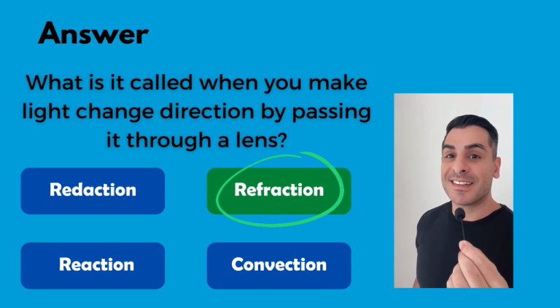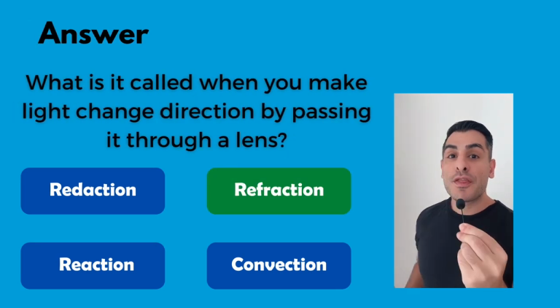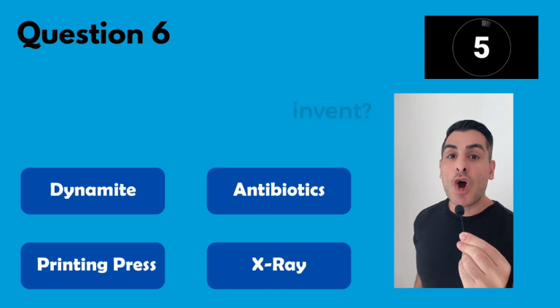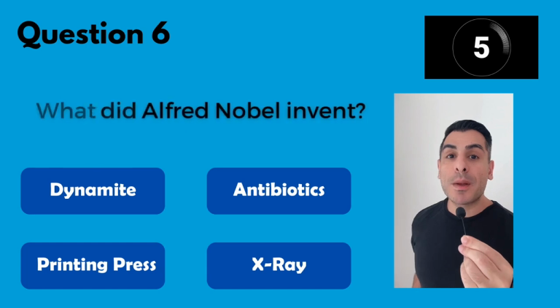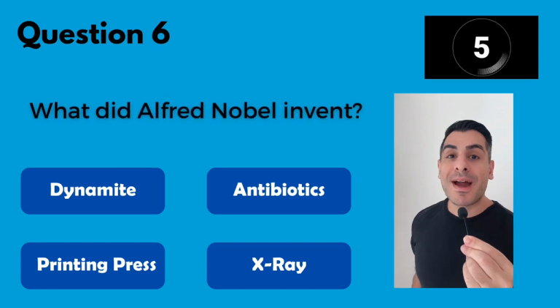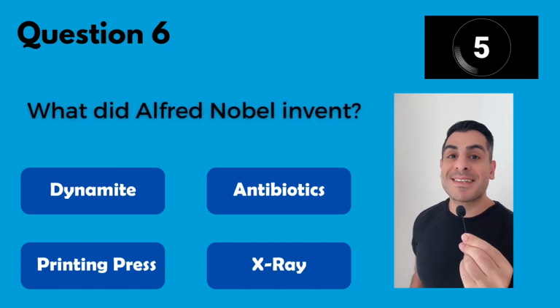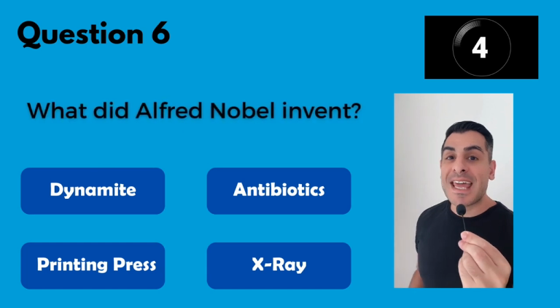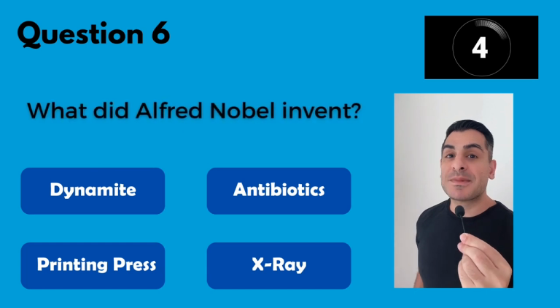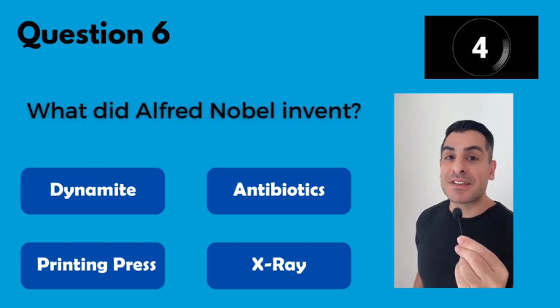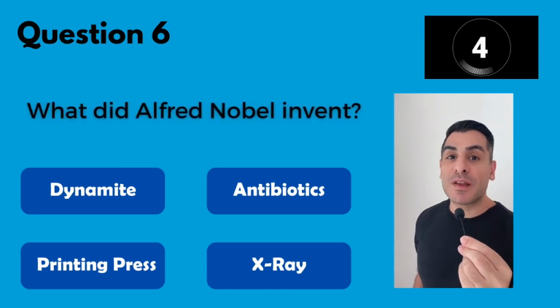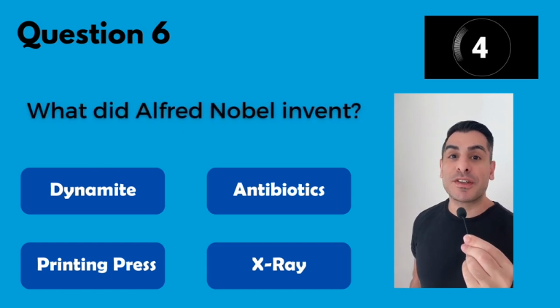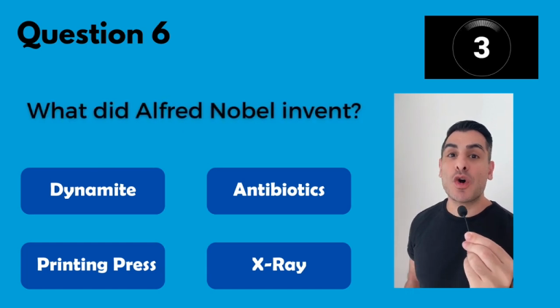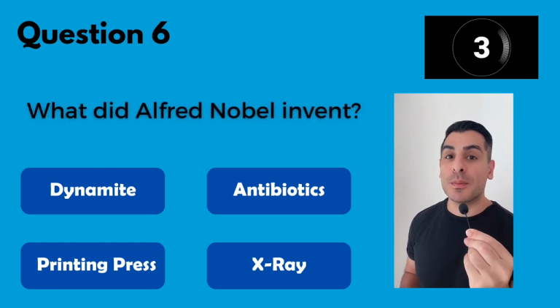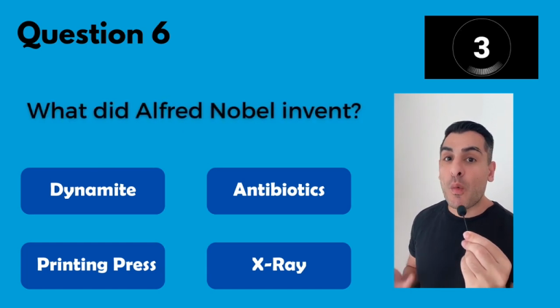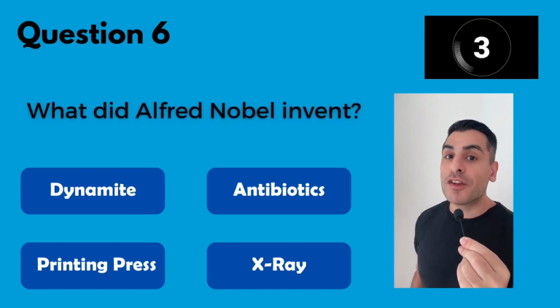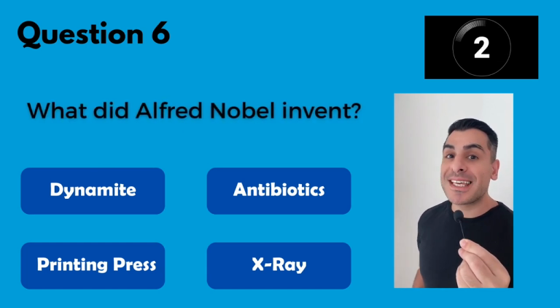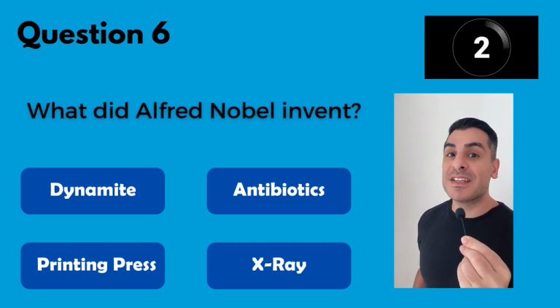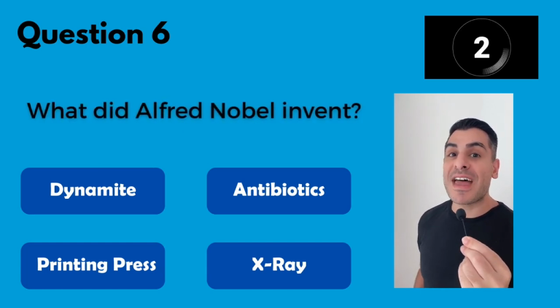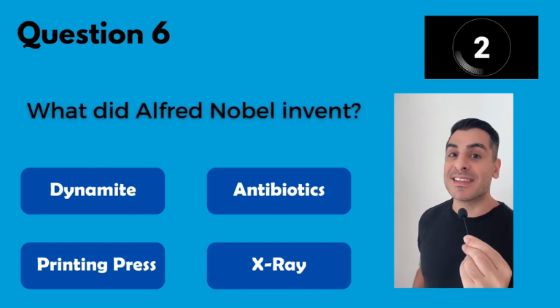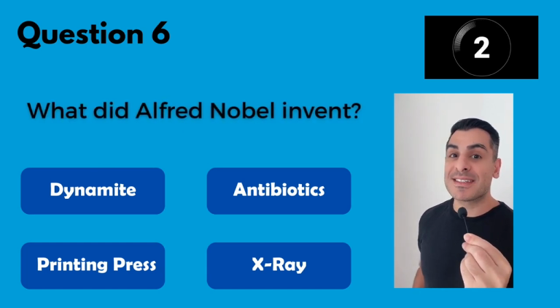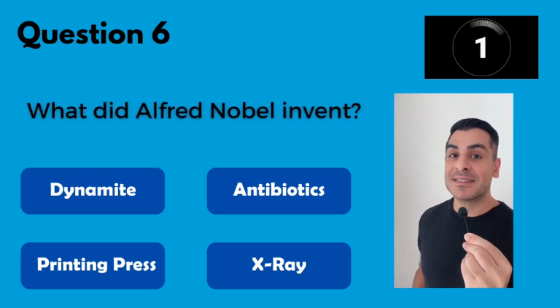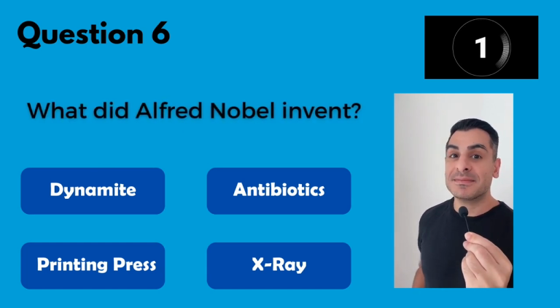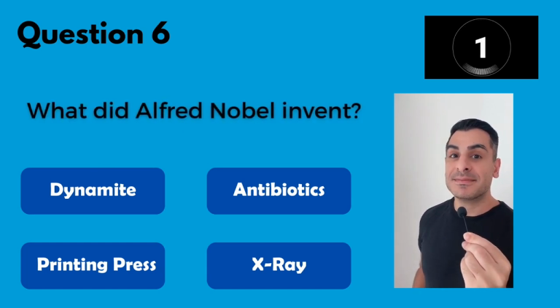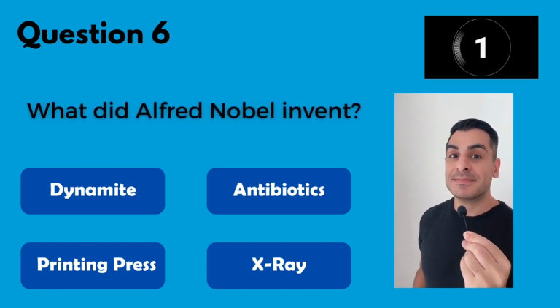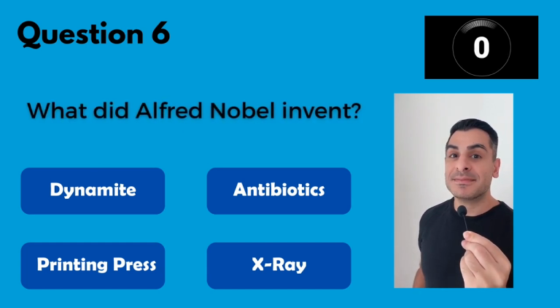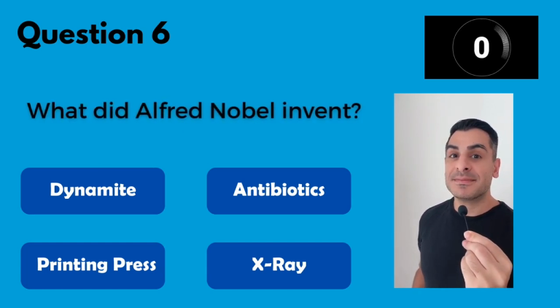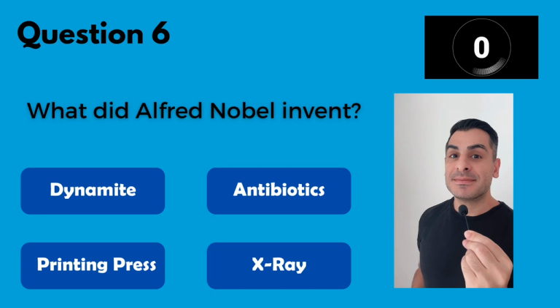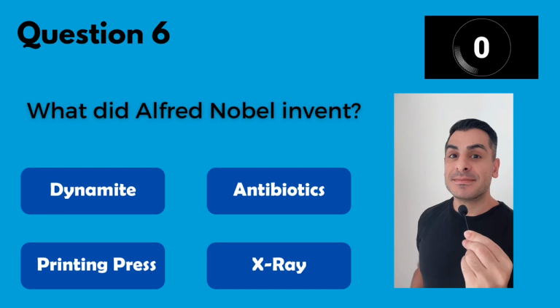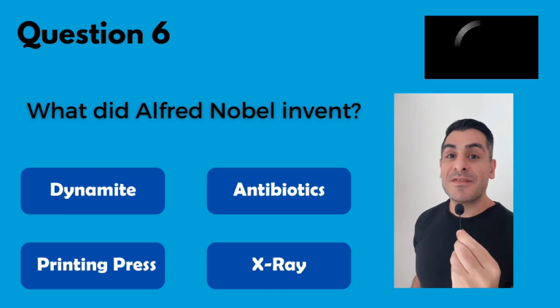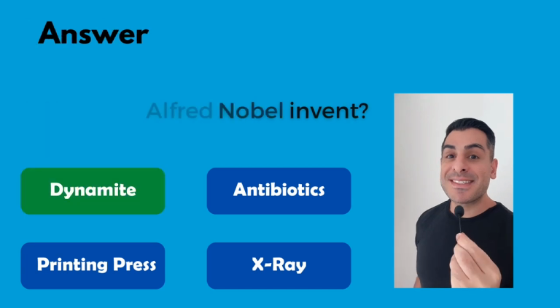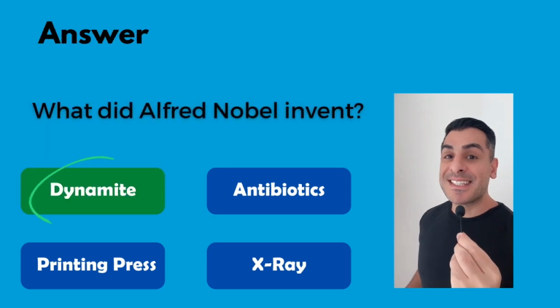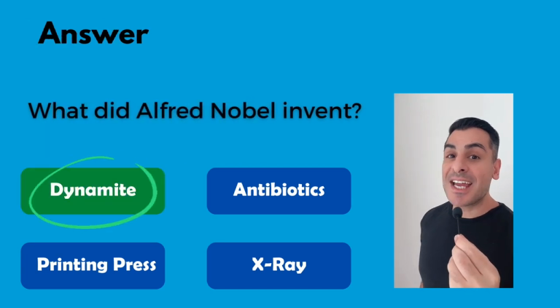The Nobel Prizes are named after Alfred Nobel, but what did he invent? He invented dynamite.